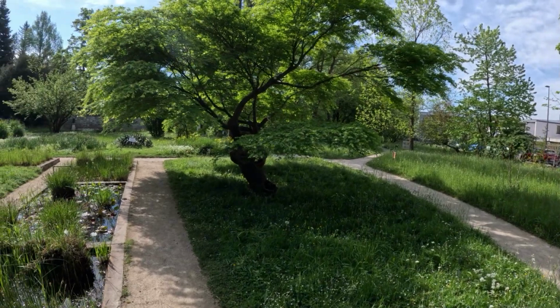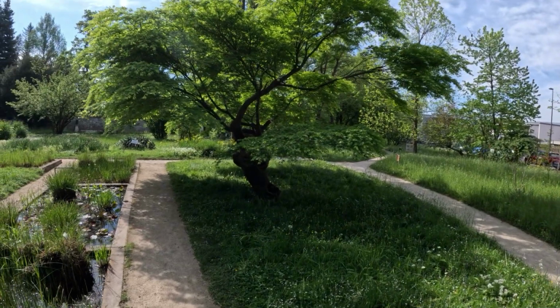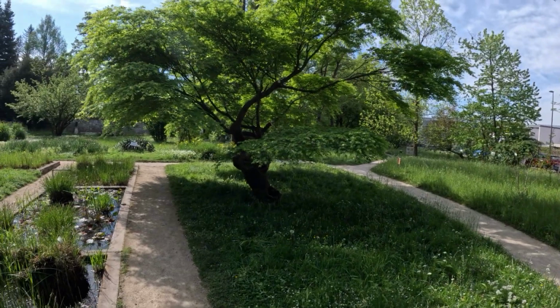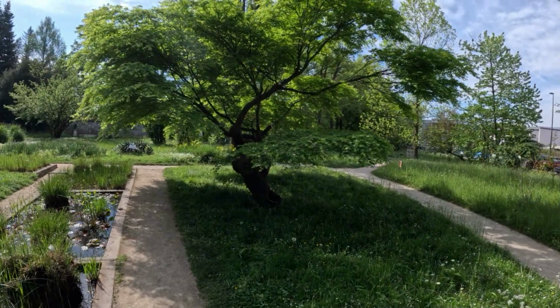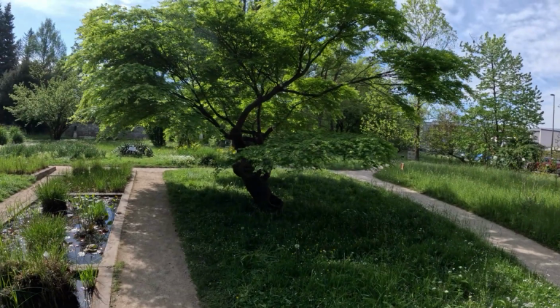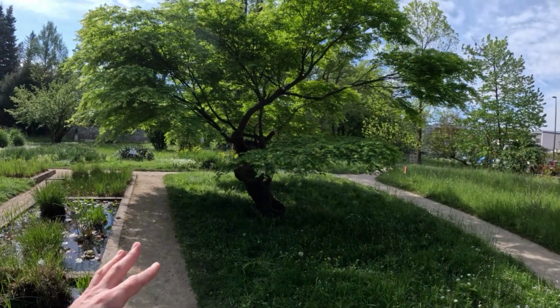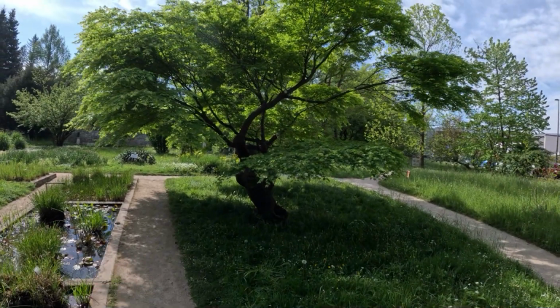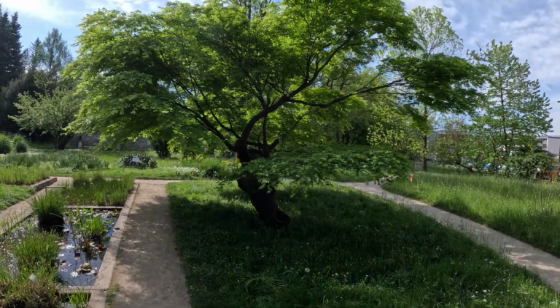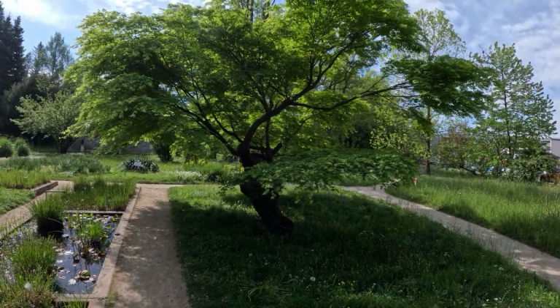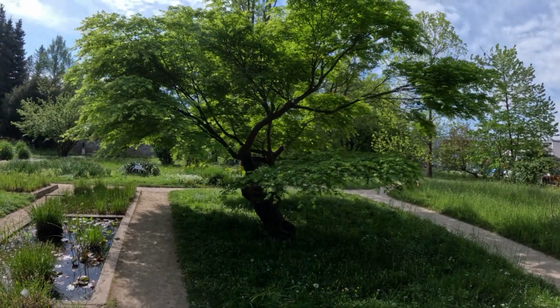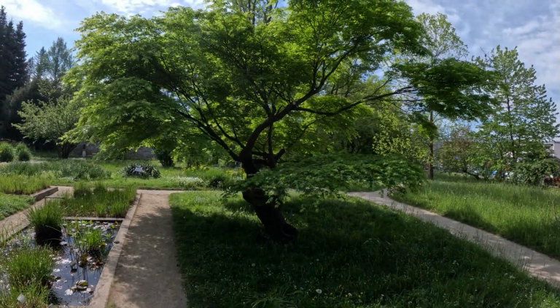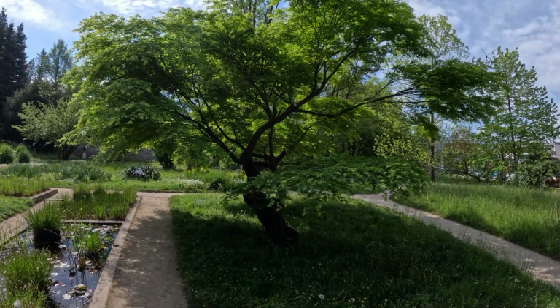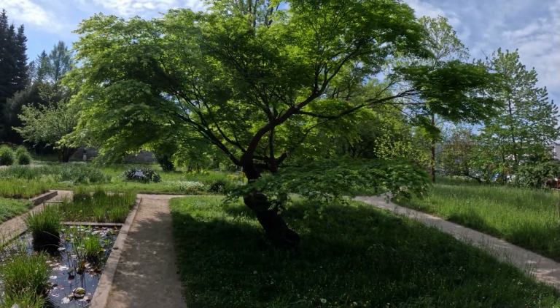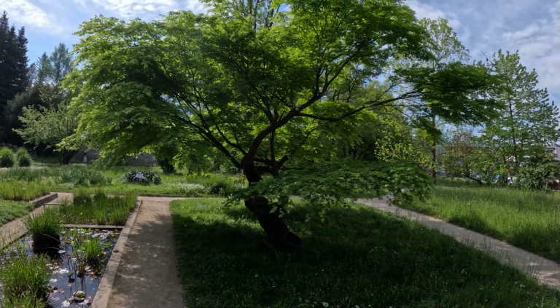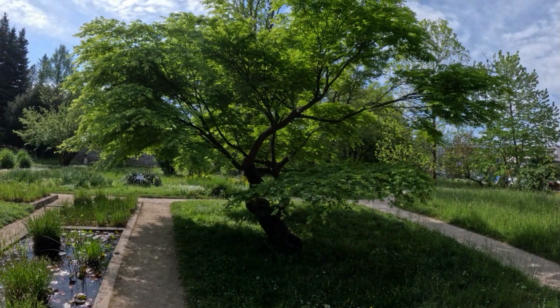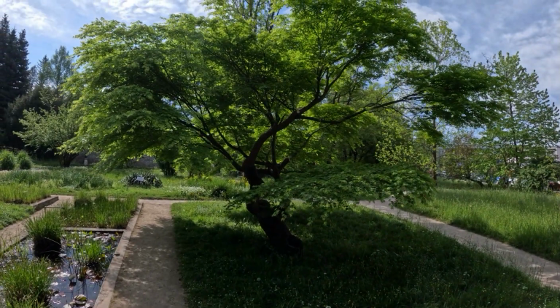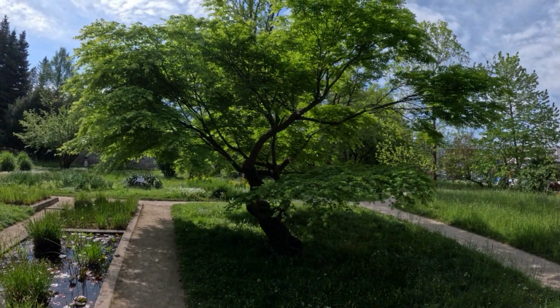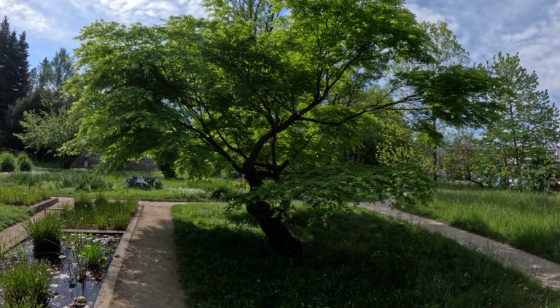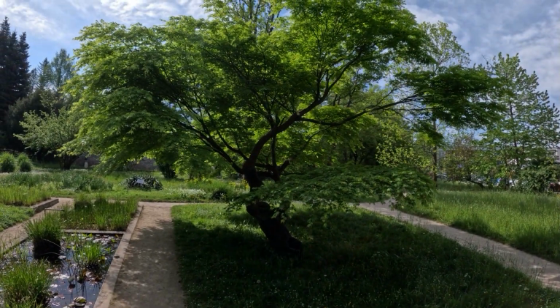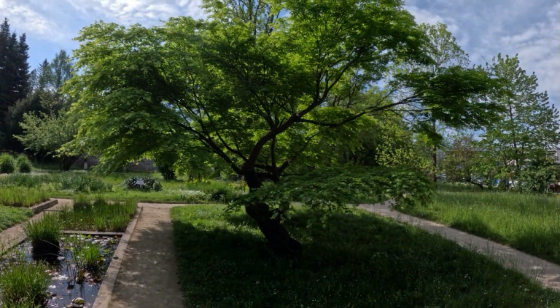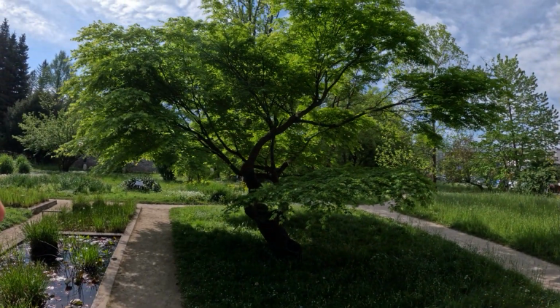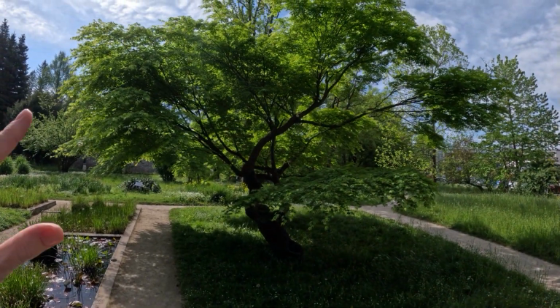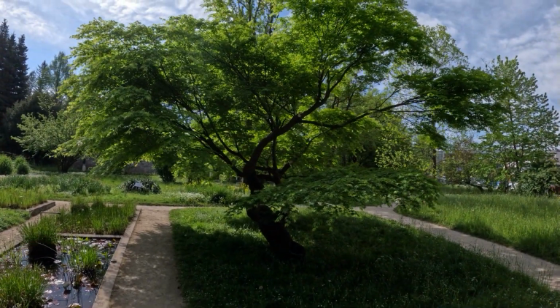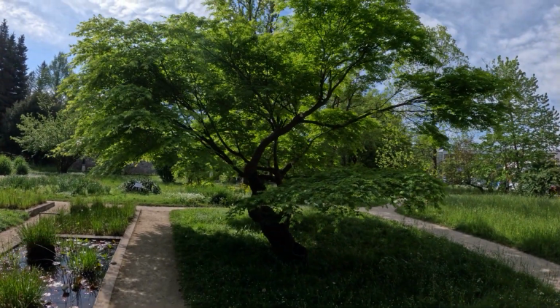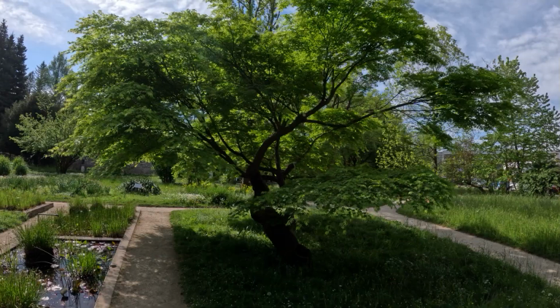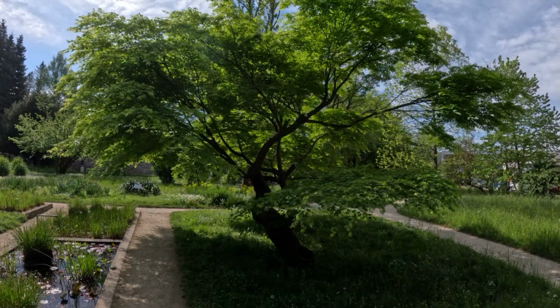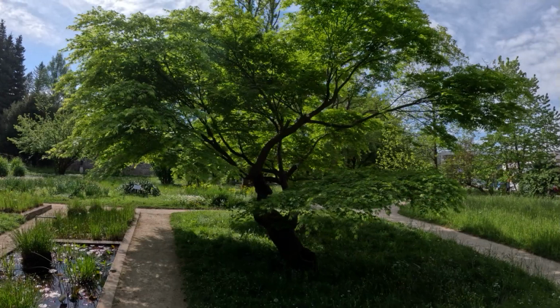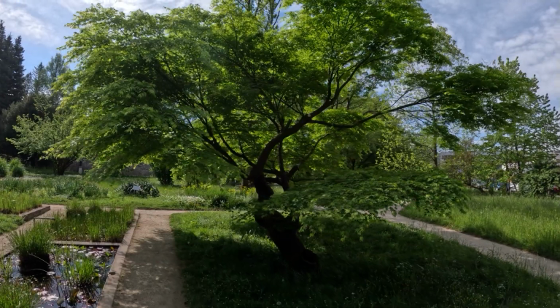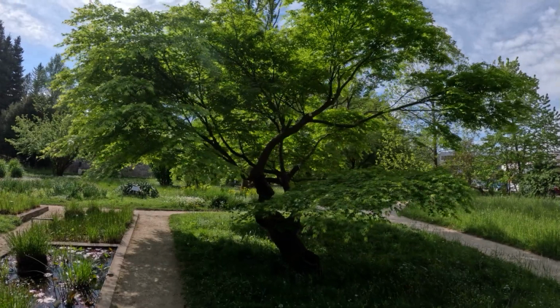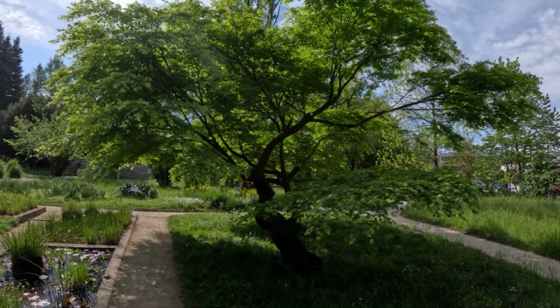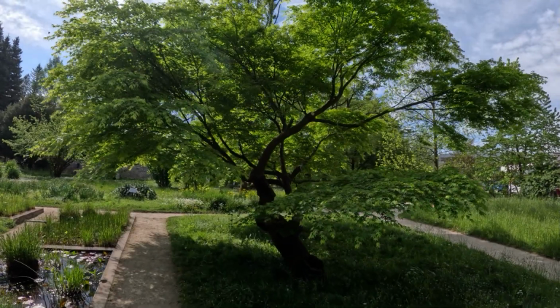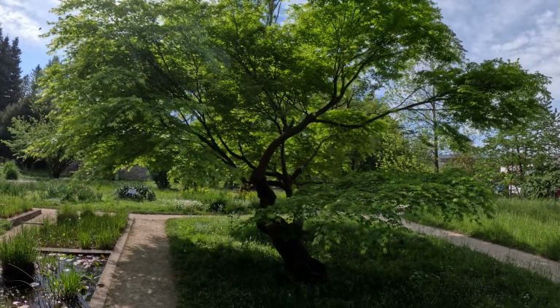Looks like they've got a nice Japanese maple here. What a beautiful tree — one of my favorite trees actually, the Japanese maple.